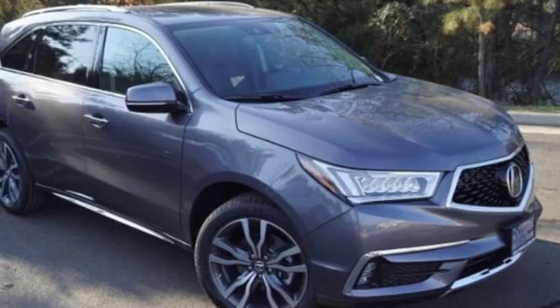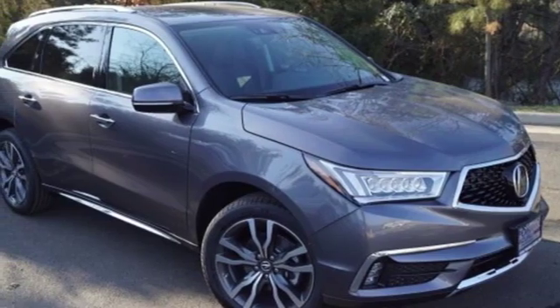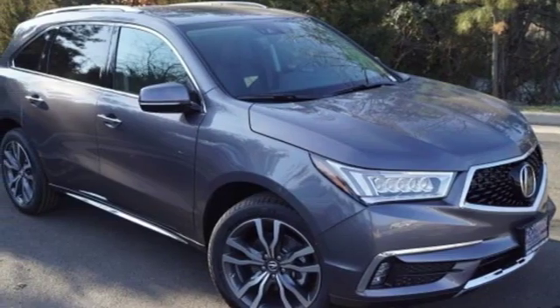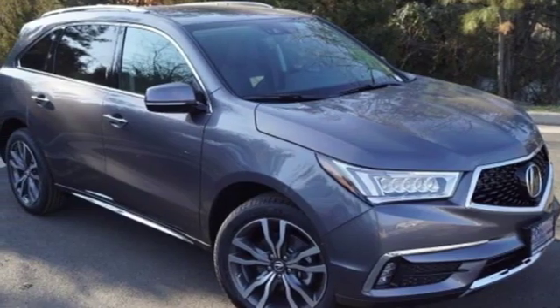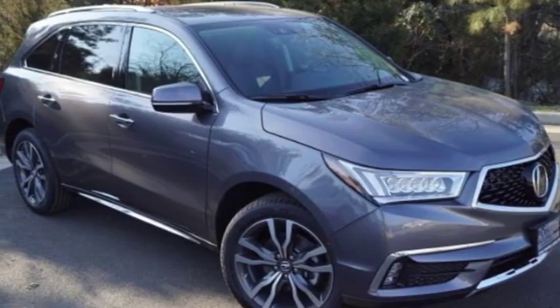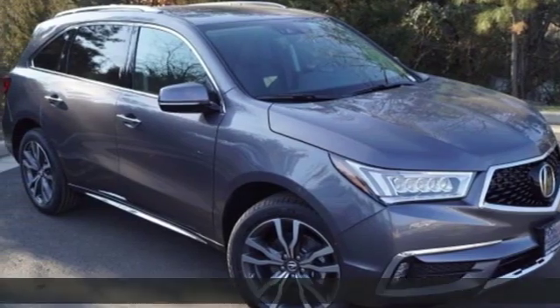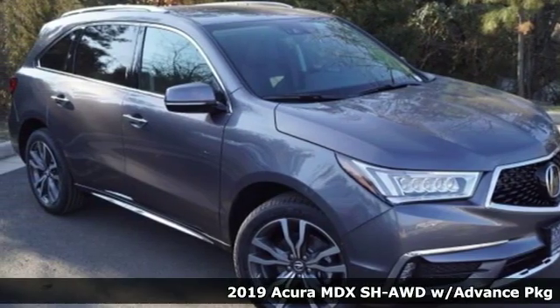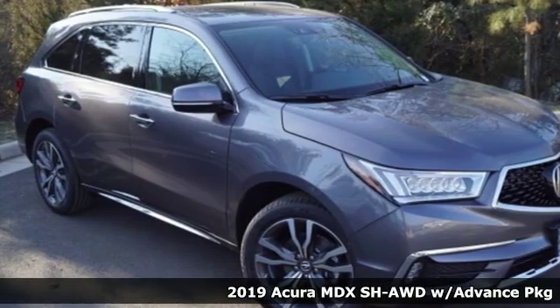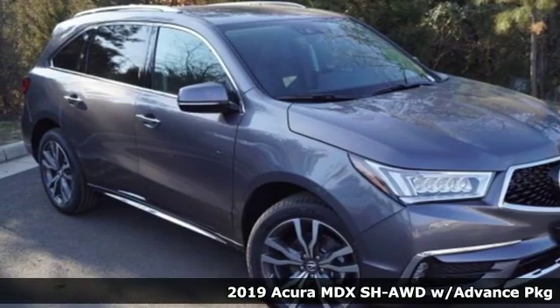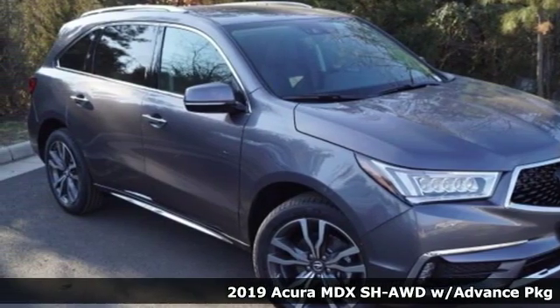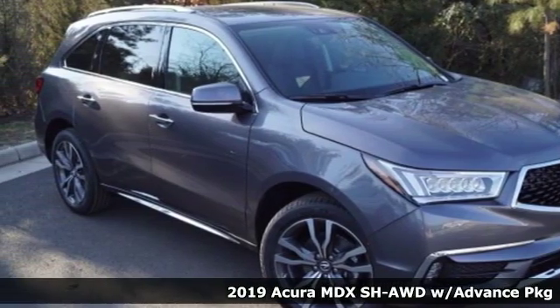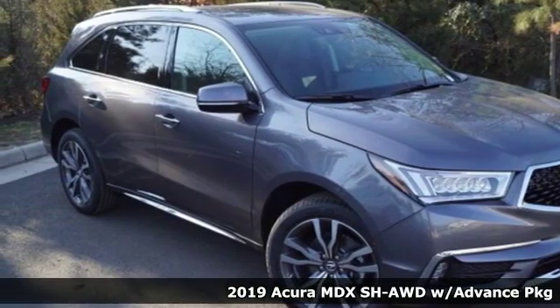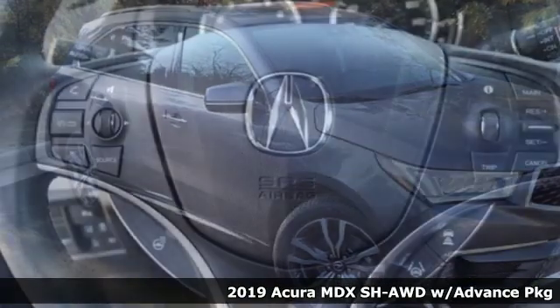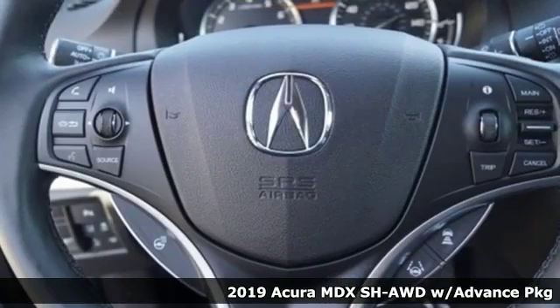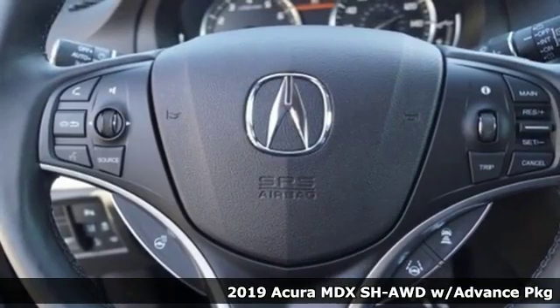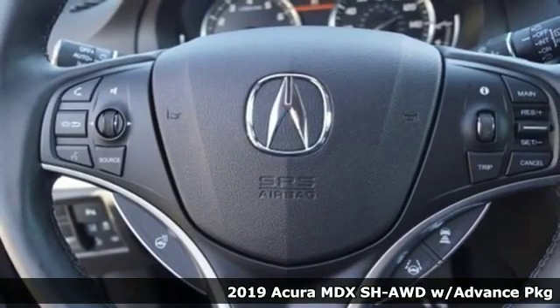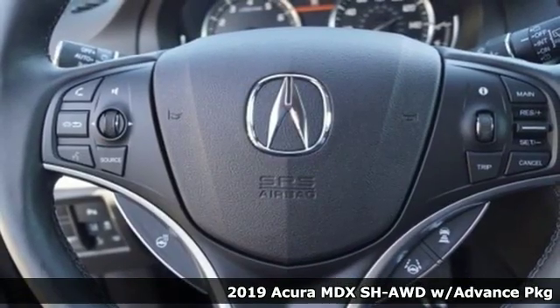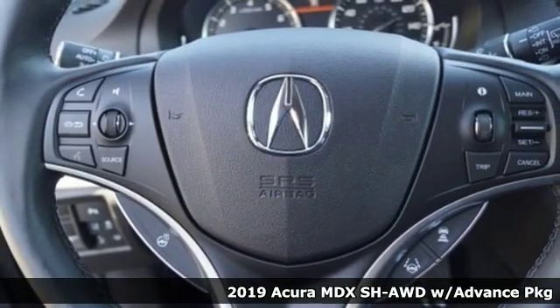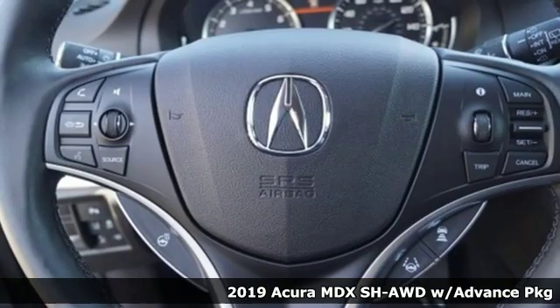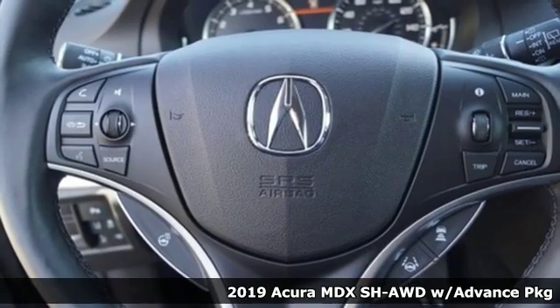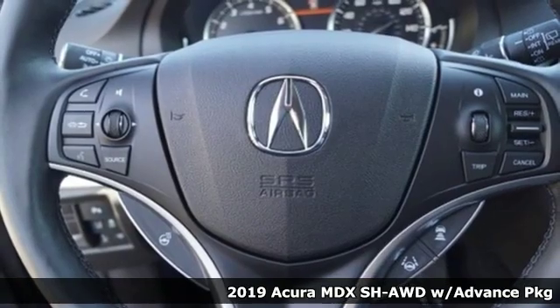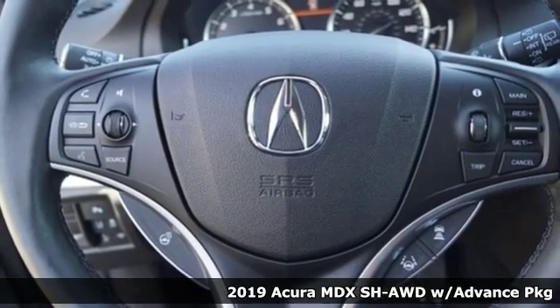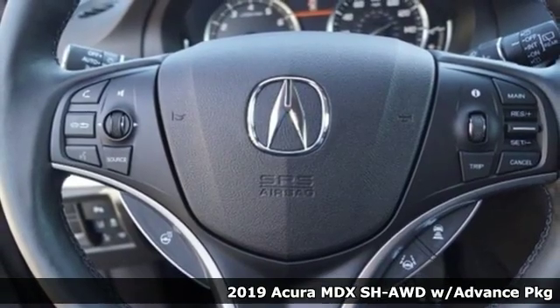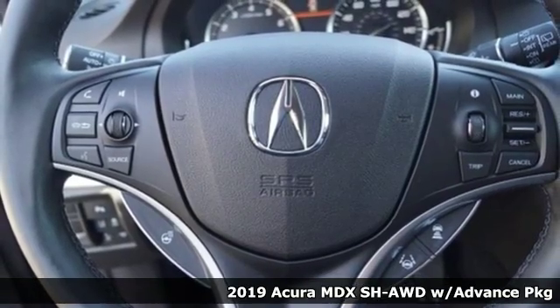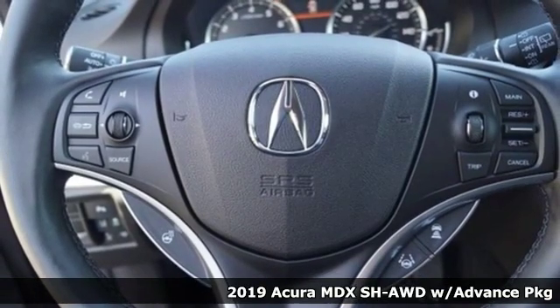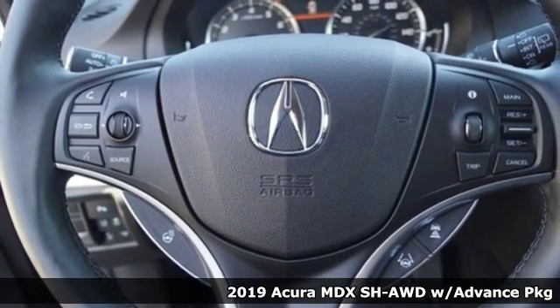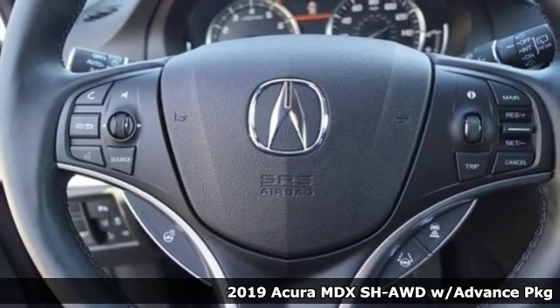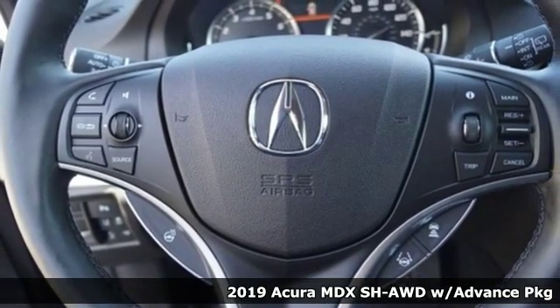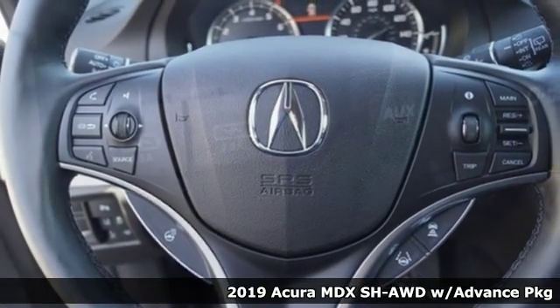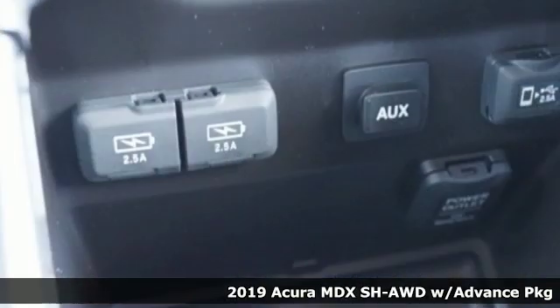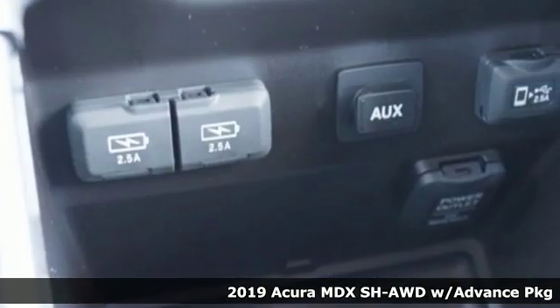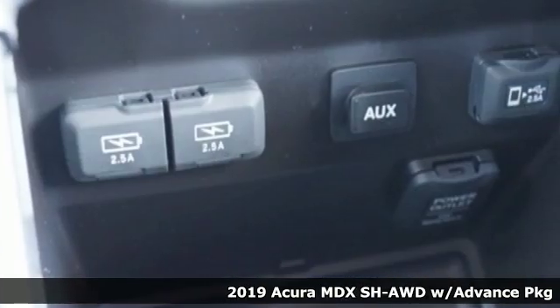Here's a new 2019 Acura MDX. This elegant MDX is designed to encourage all of your endeavors.